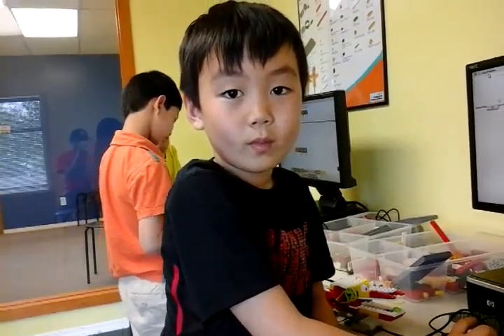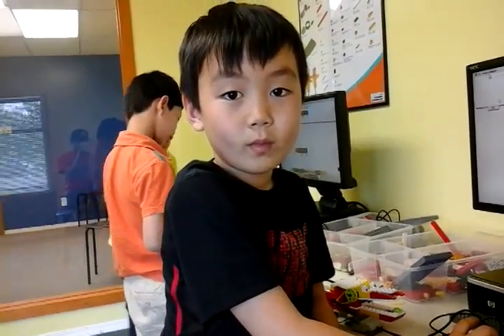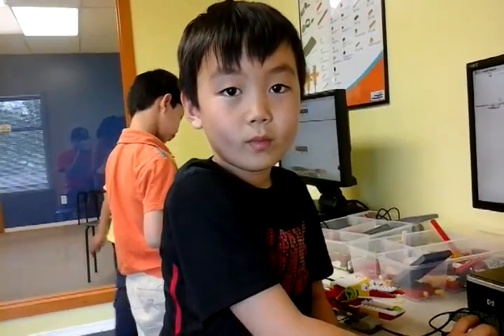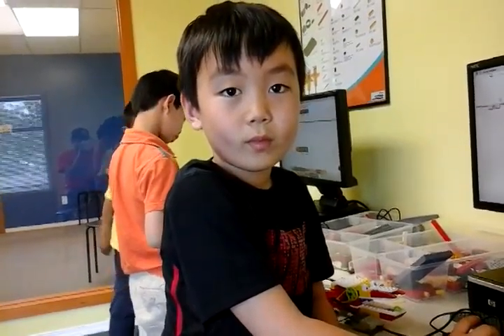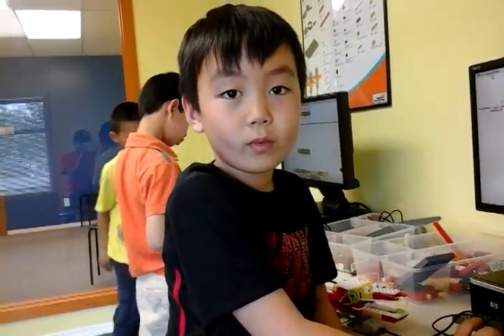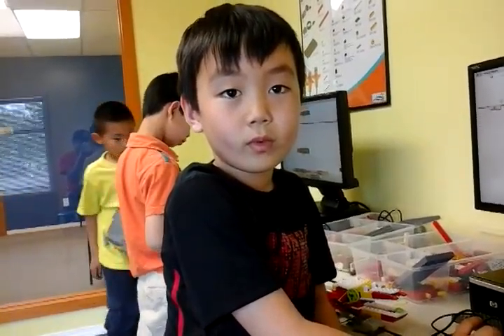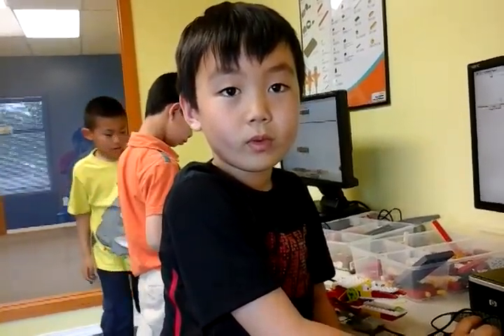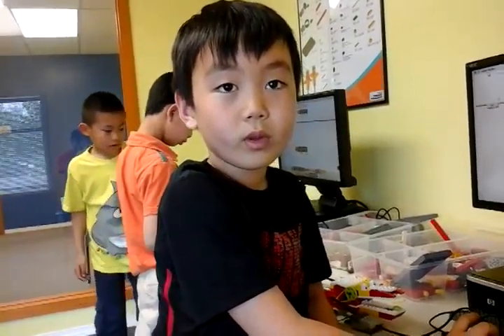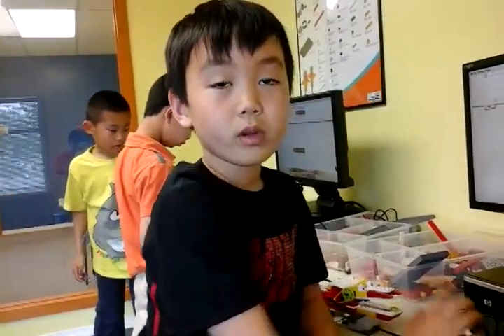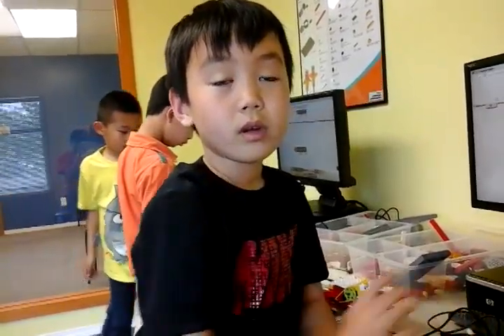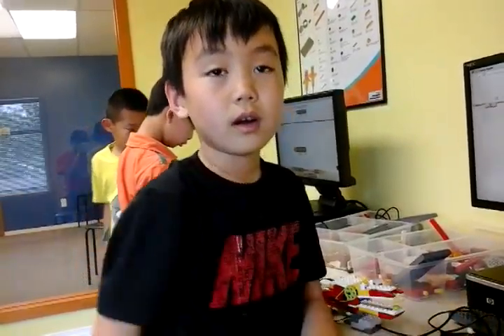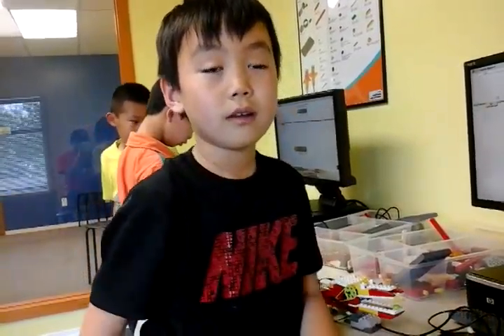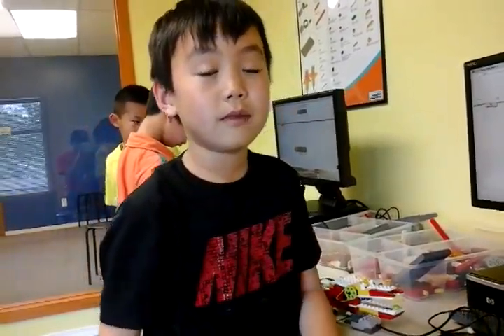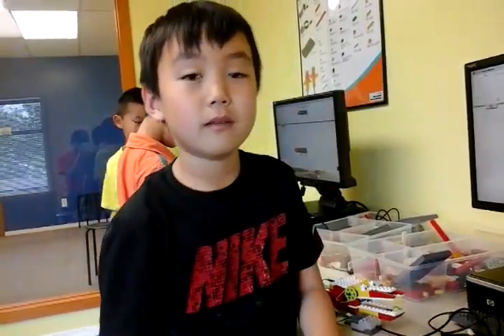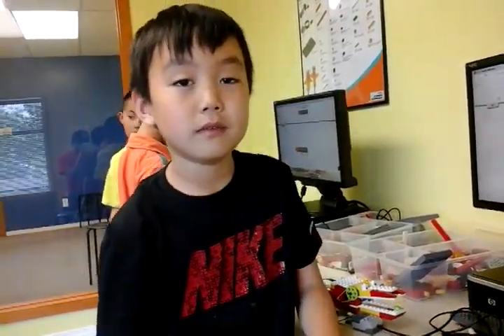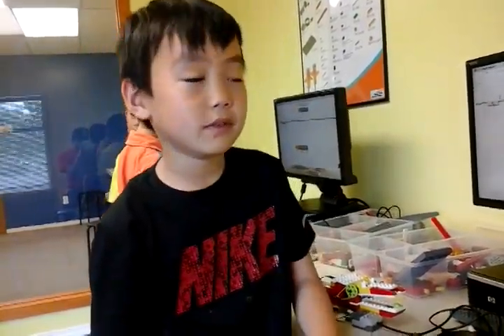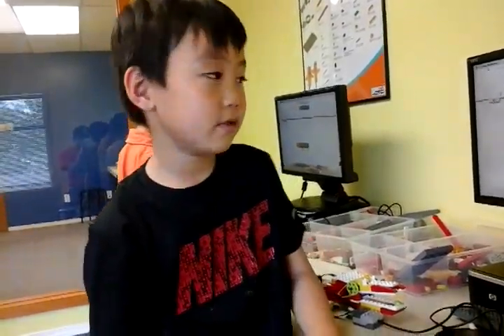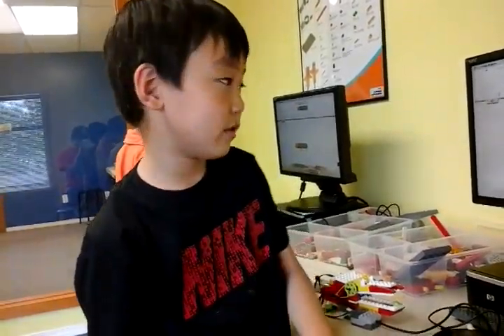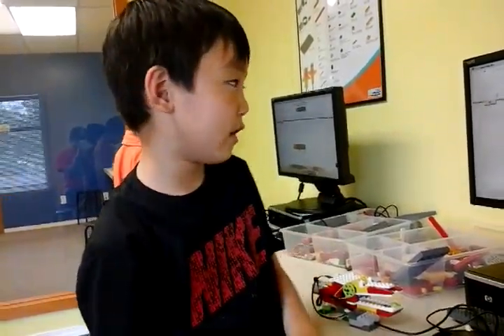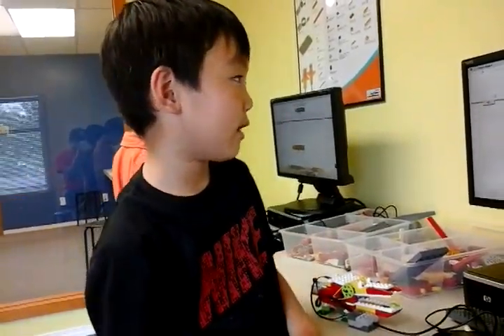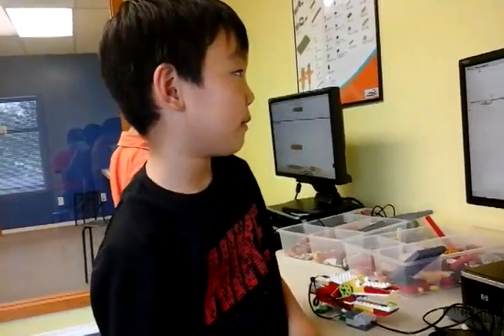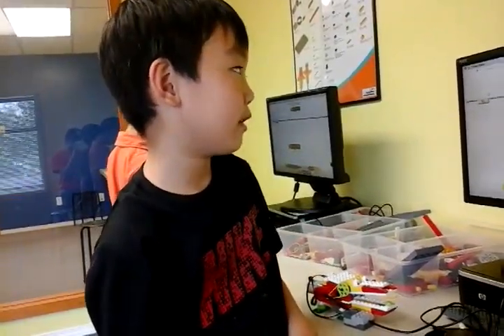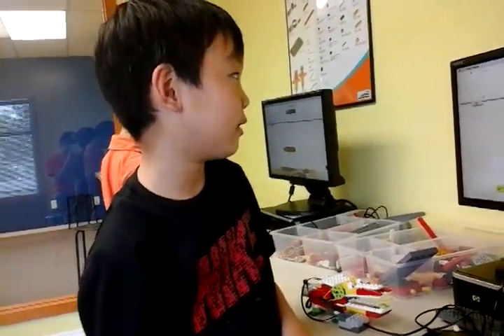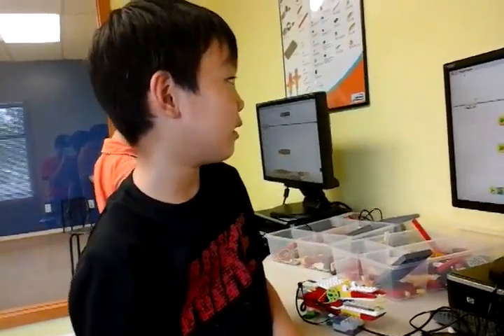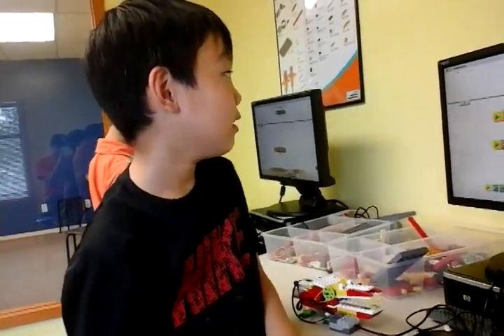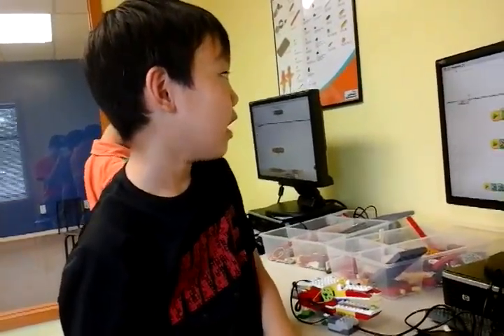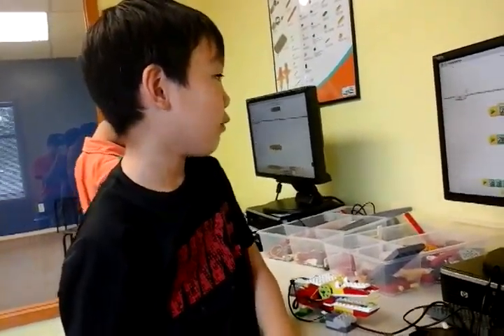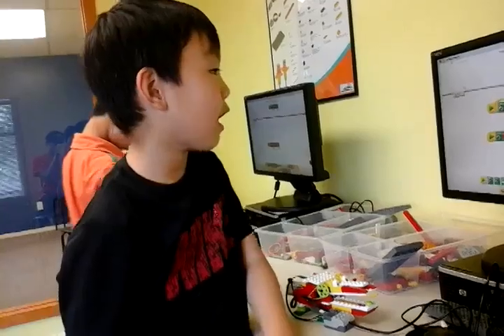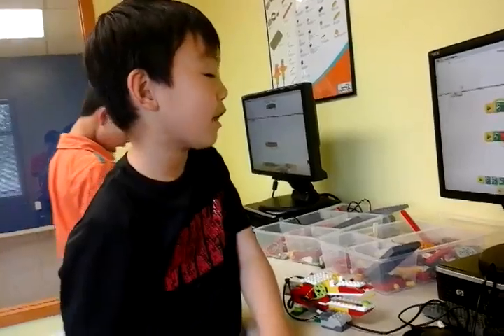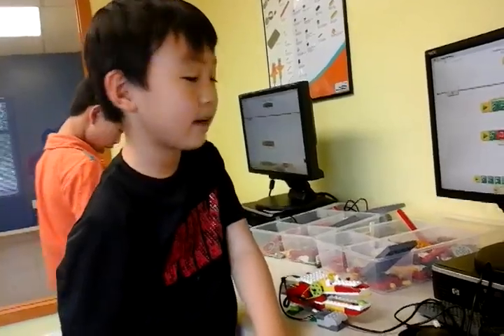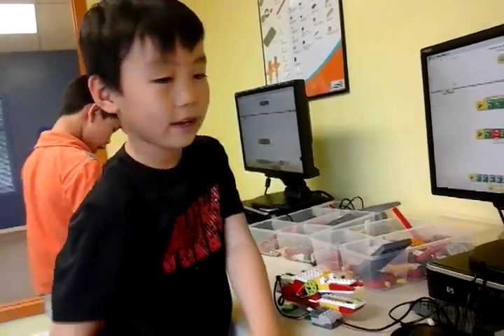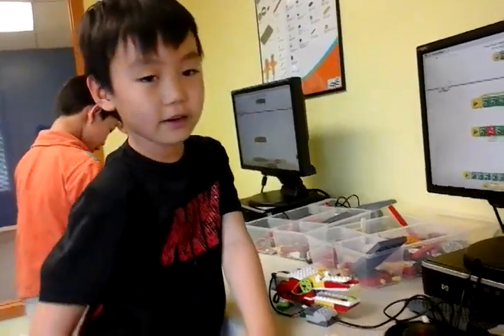Hello, Richard. Hi, my name is Richard. Today I made the Hungry Alligator.